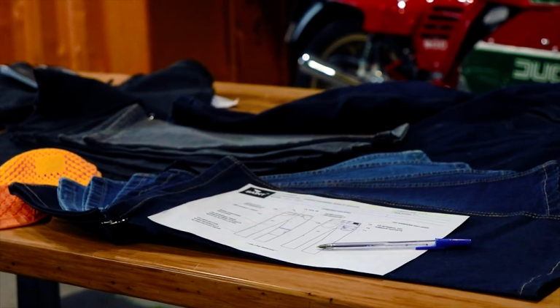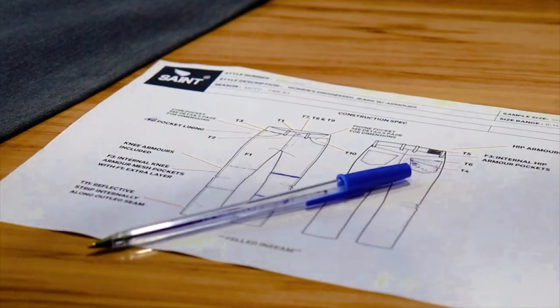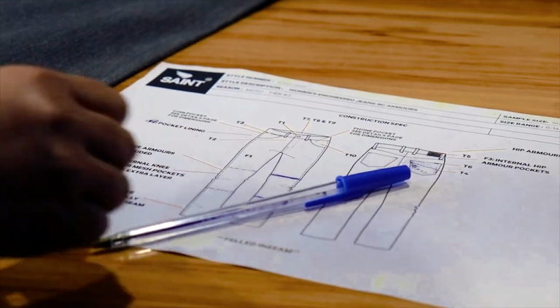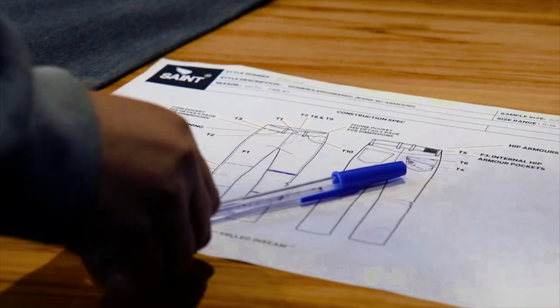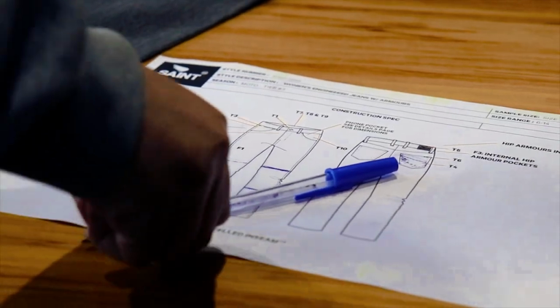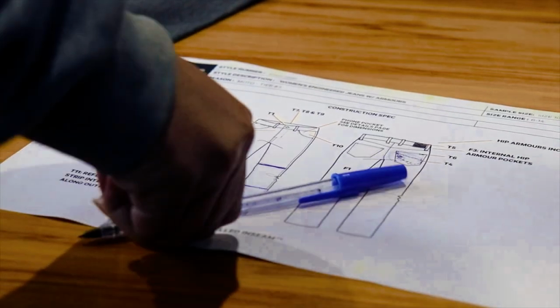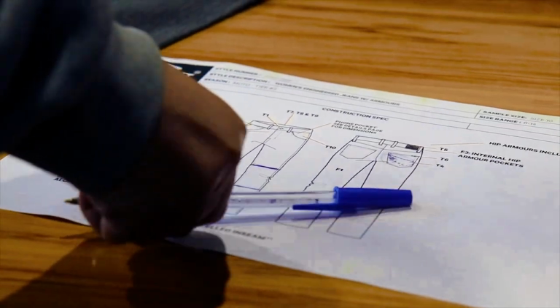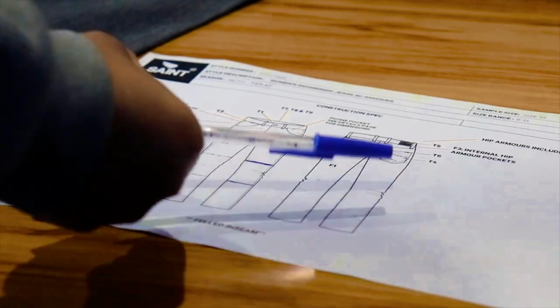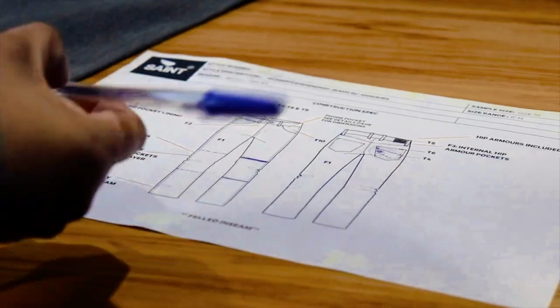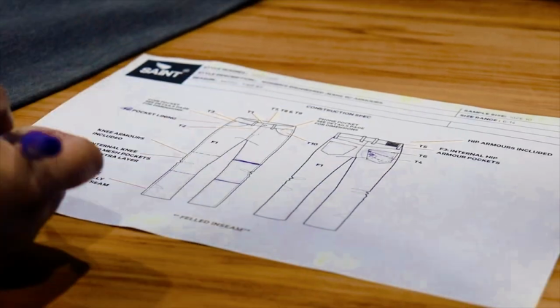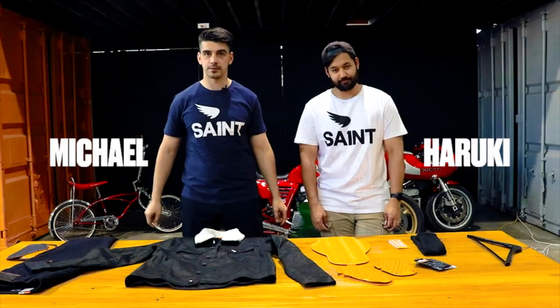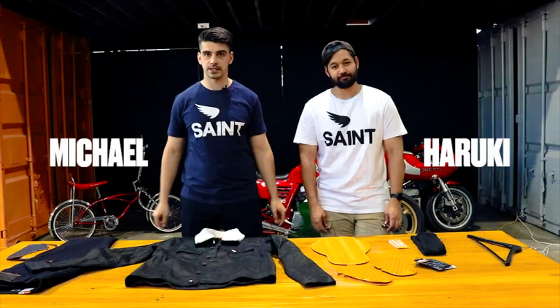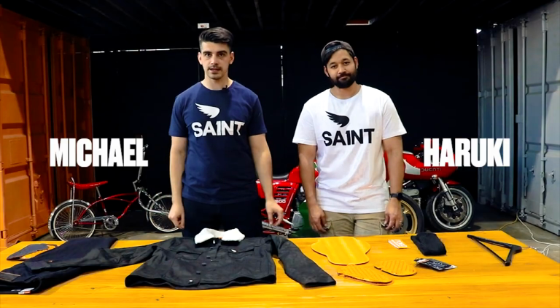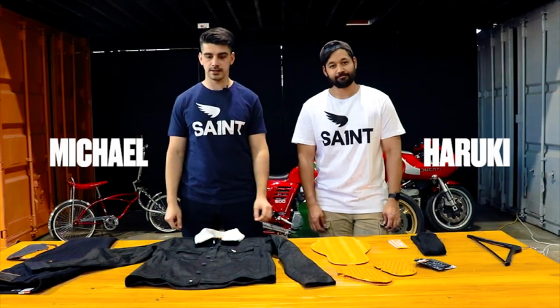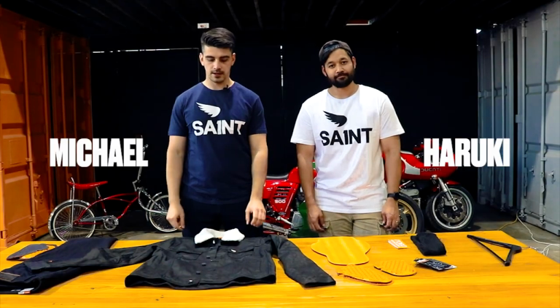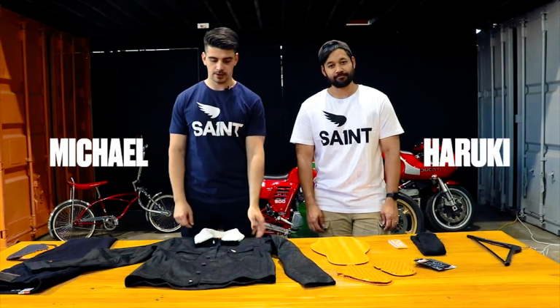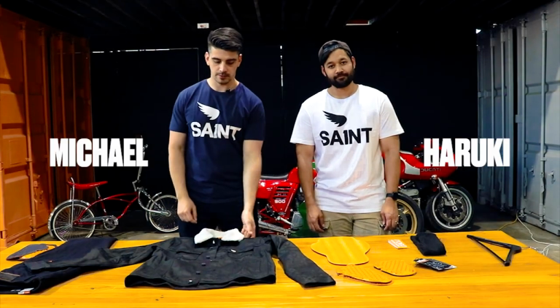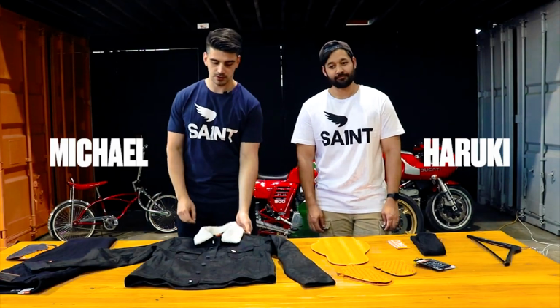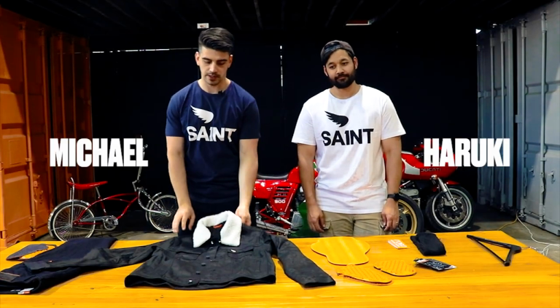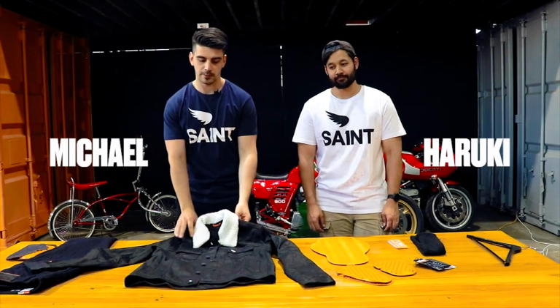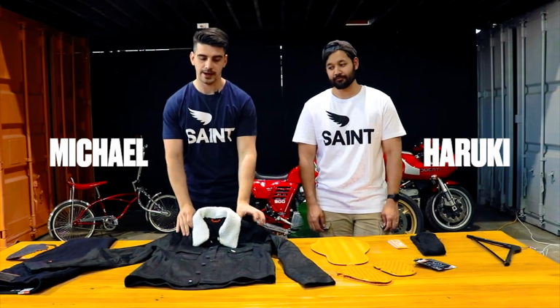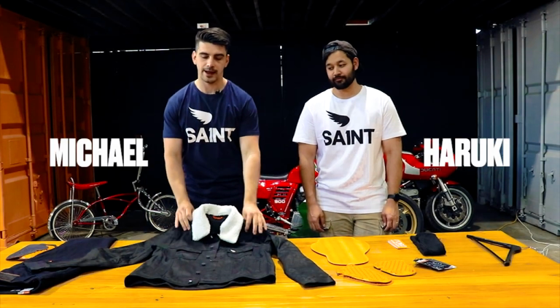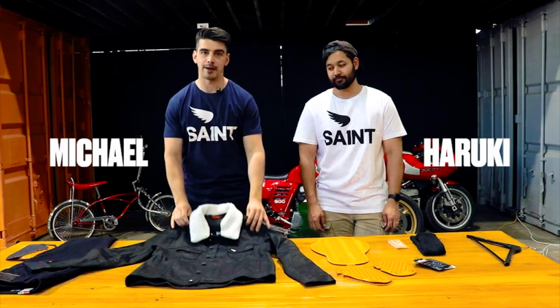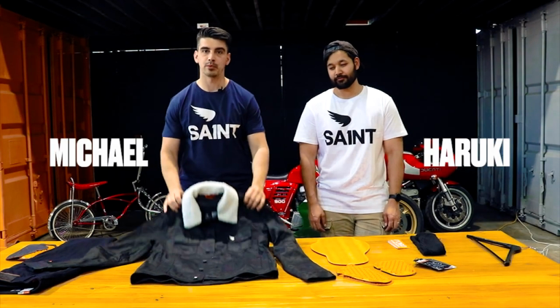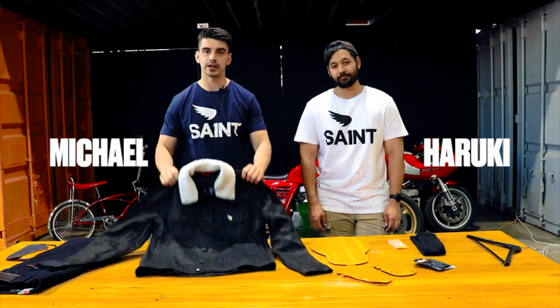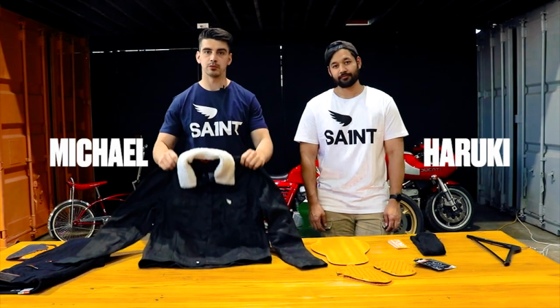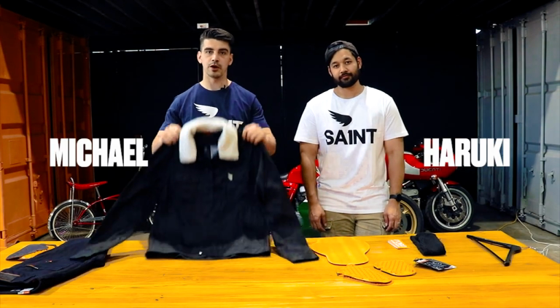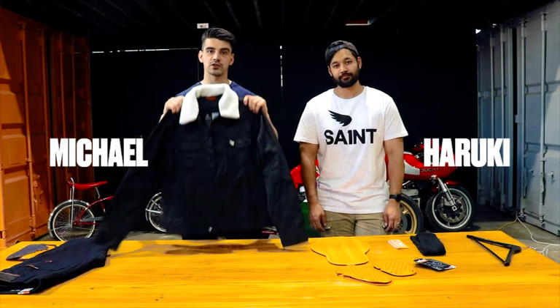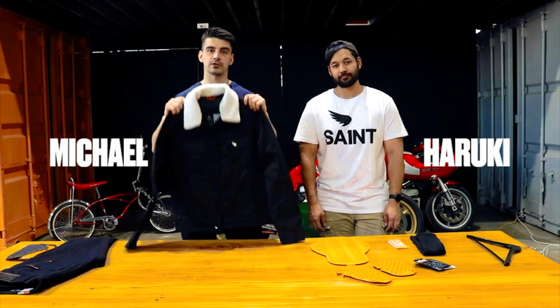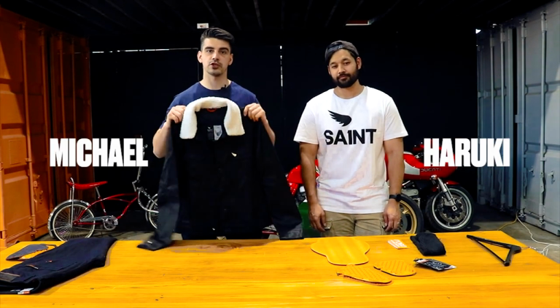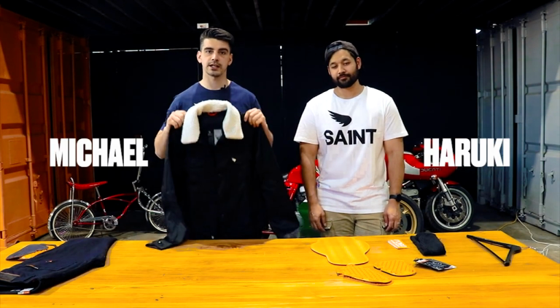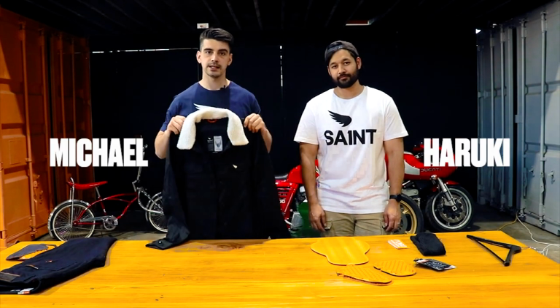Hi, I'm Michael and this is Haruki. We're from Saint. We're going to be talking about our unbreakable motorcycle jacket.